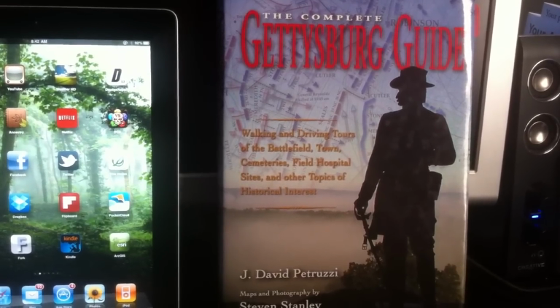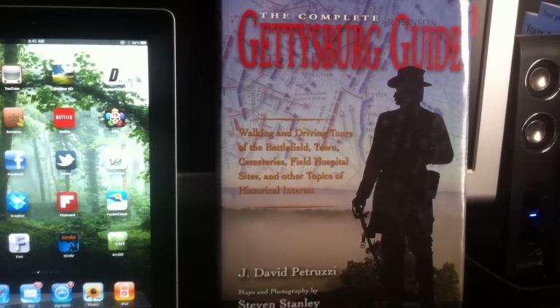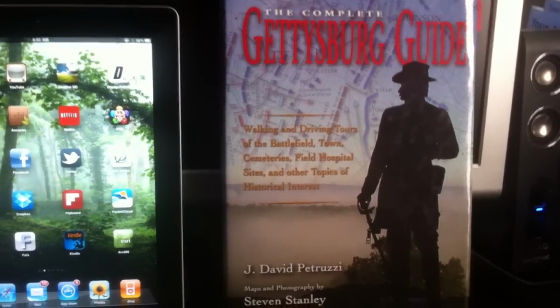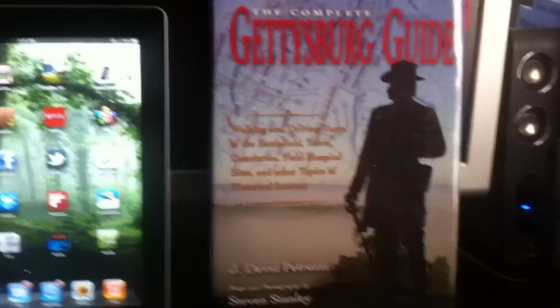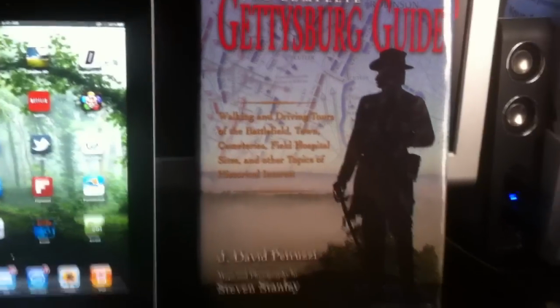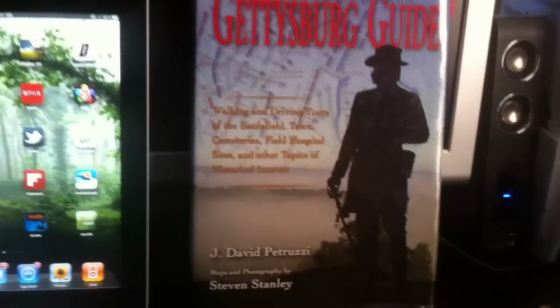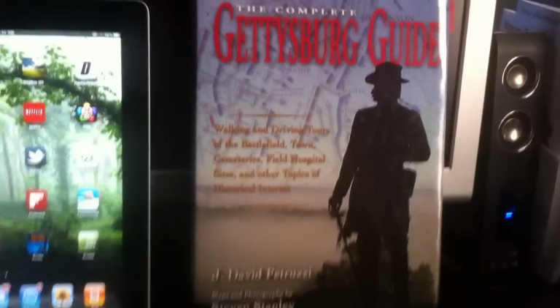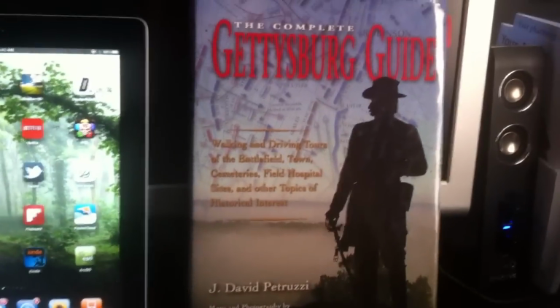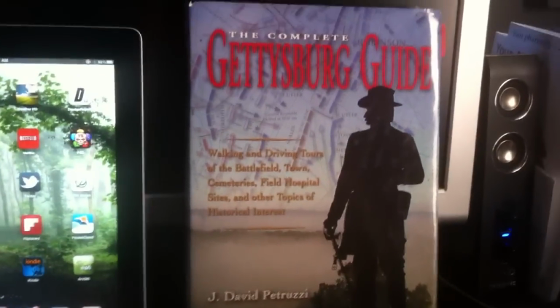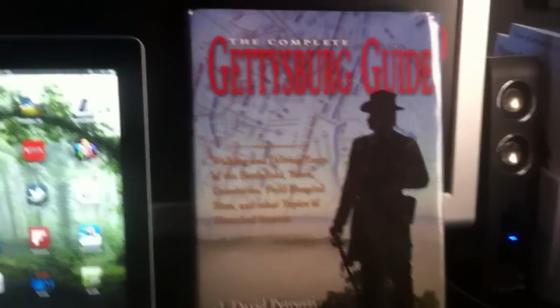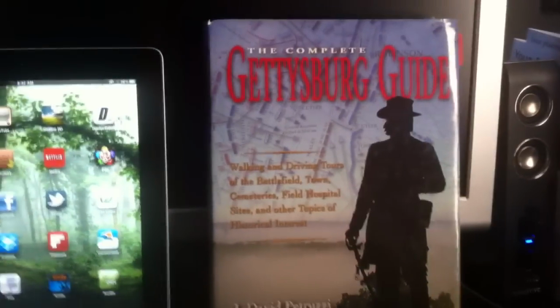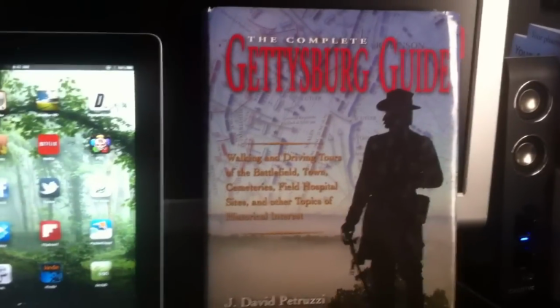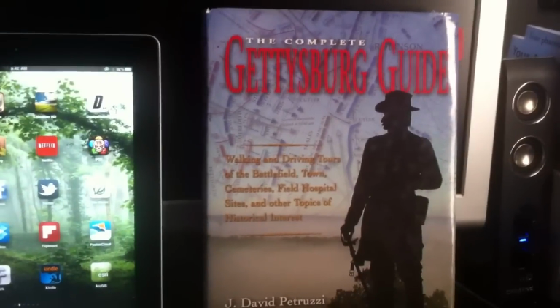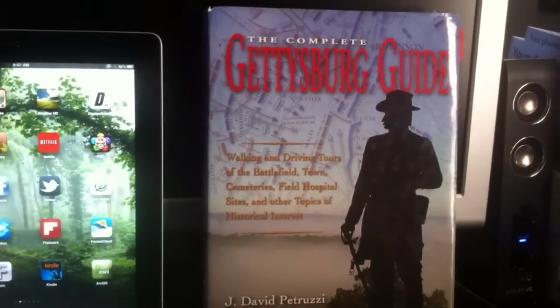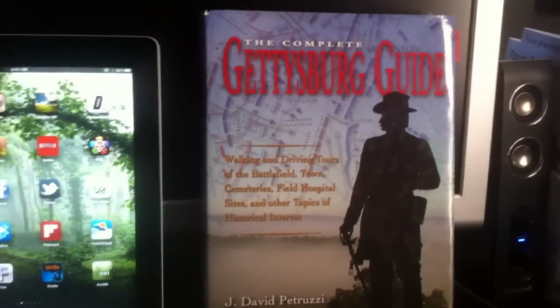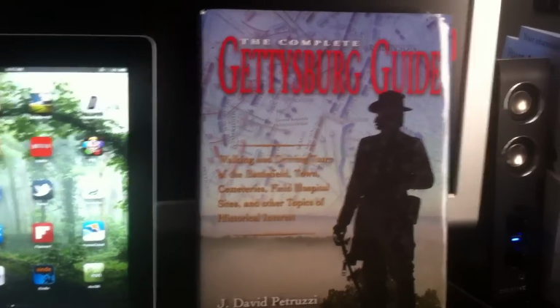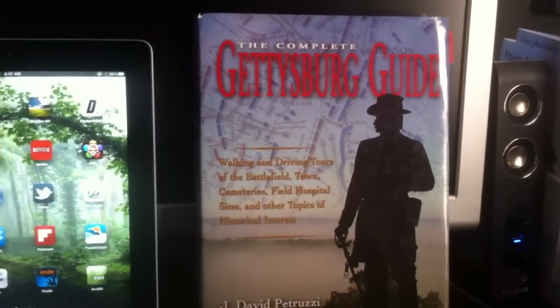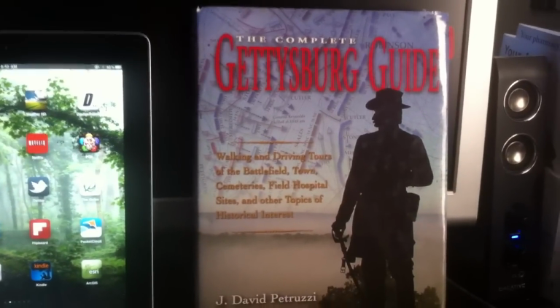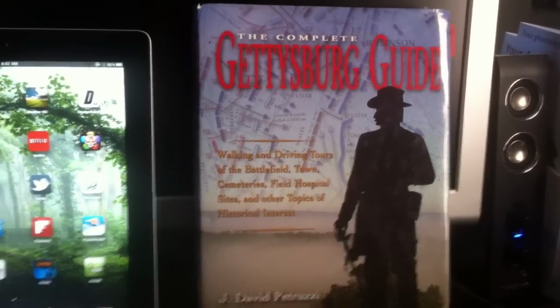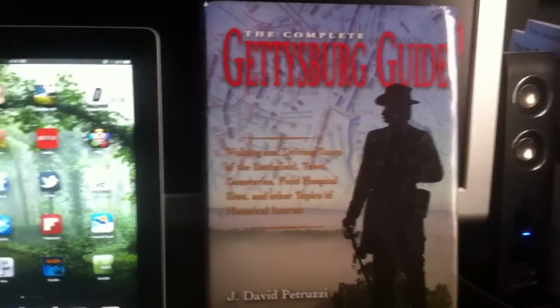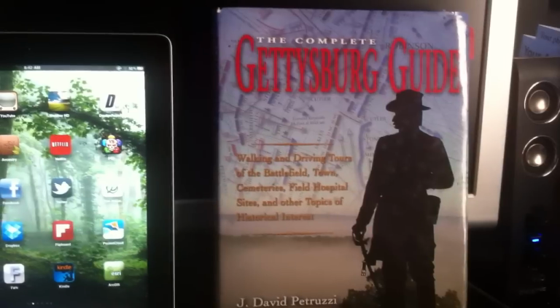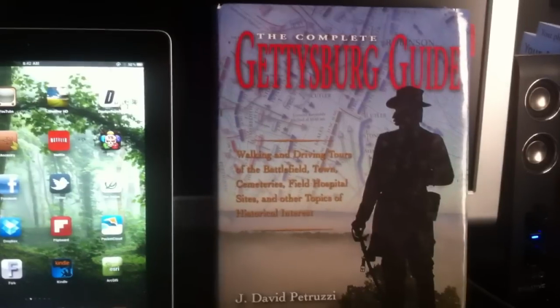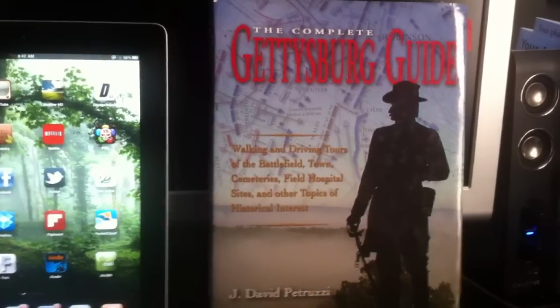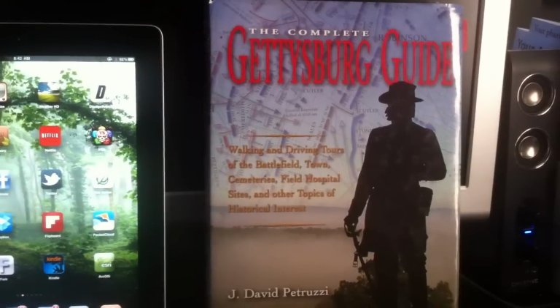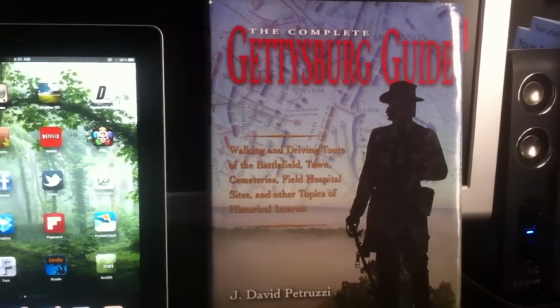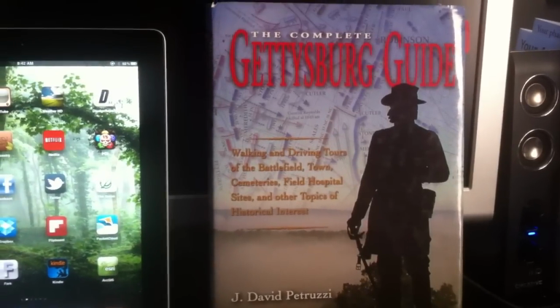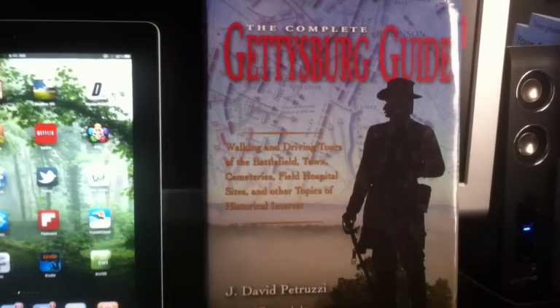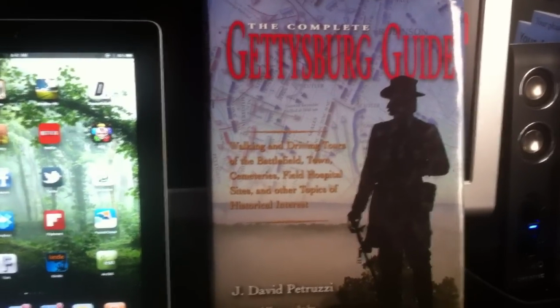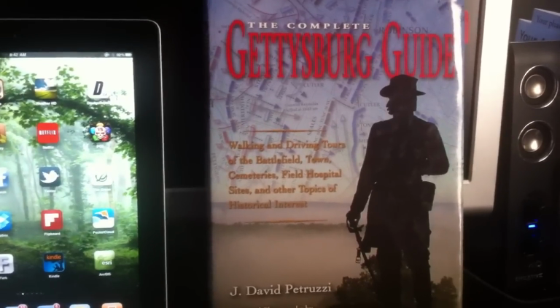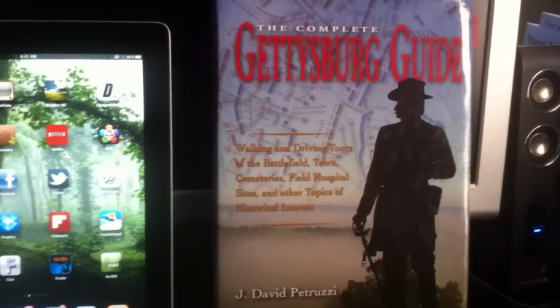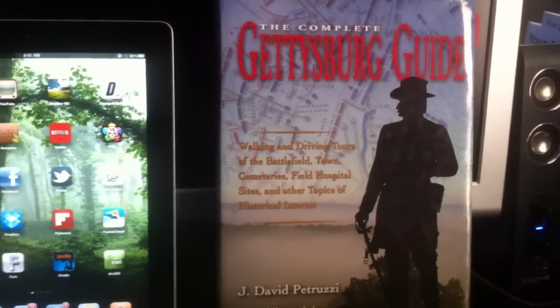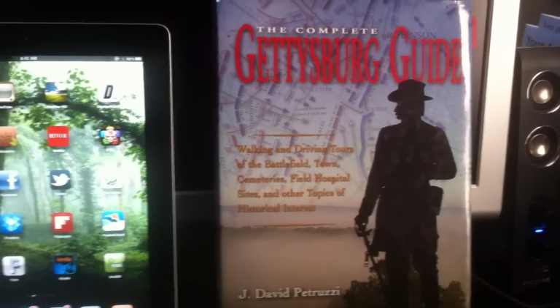Hi folks, this is Scott Manning, historian on the Warpath. You can find me at scottmanning.com.